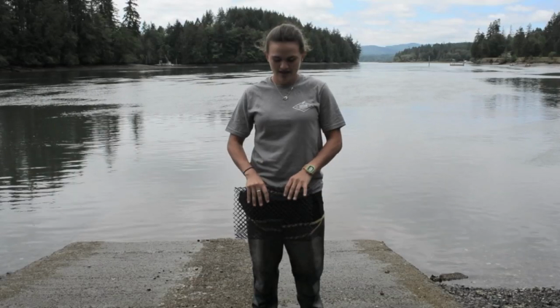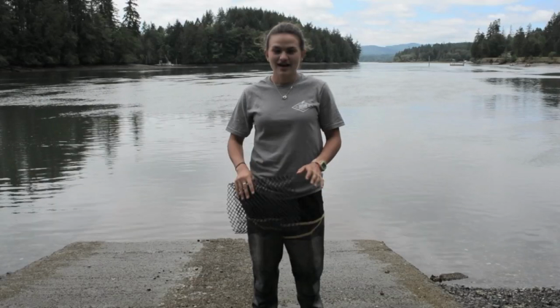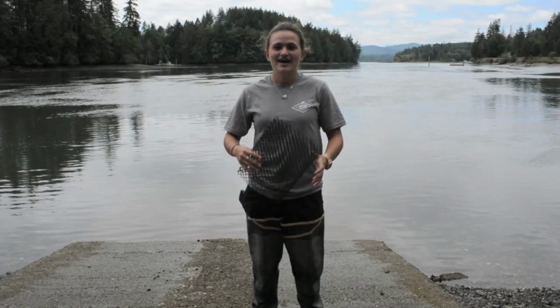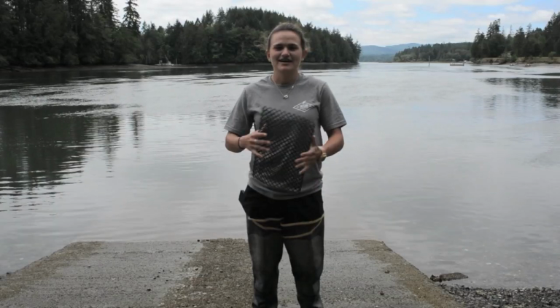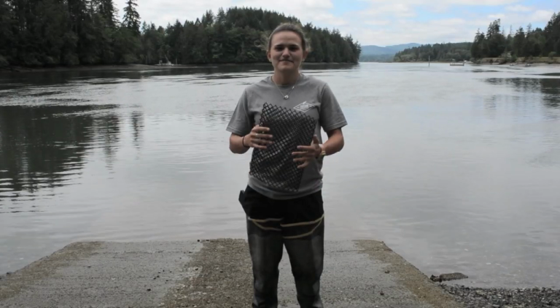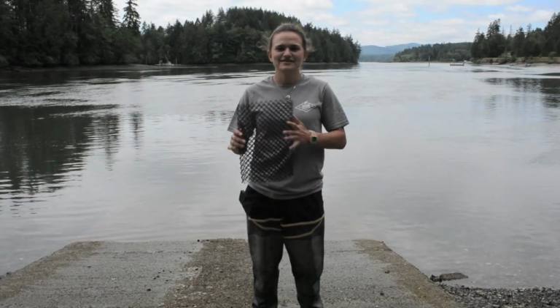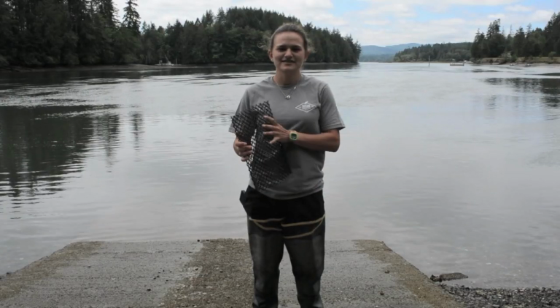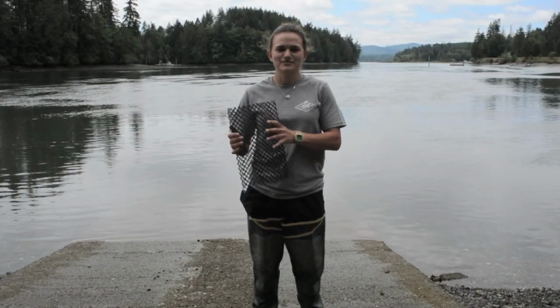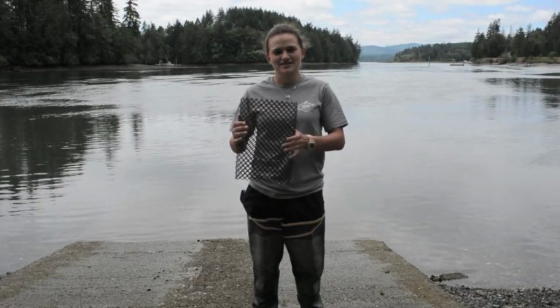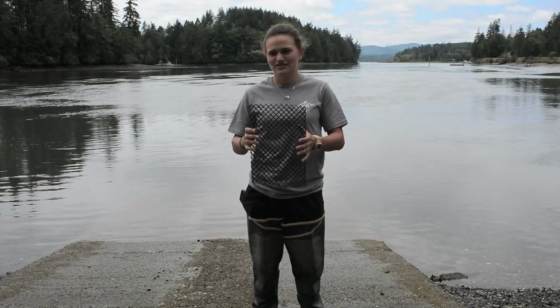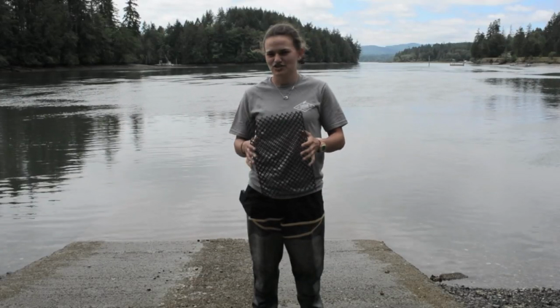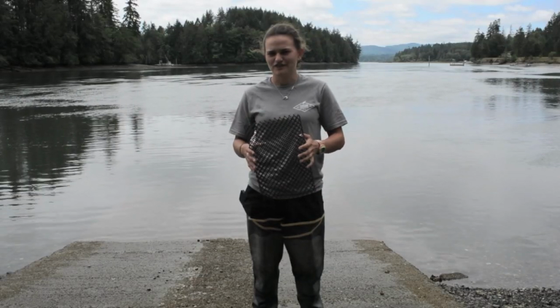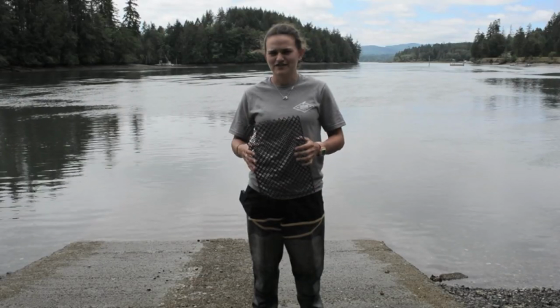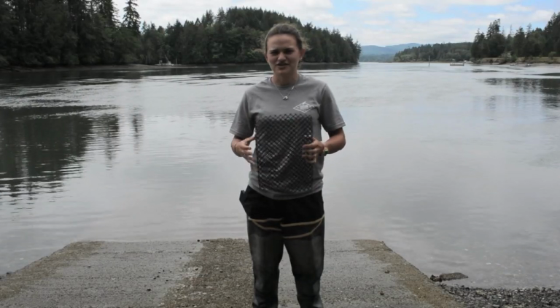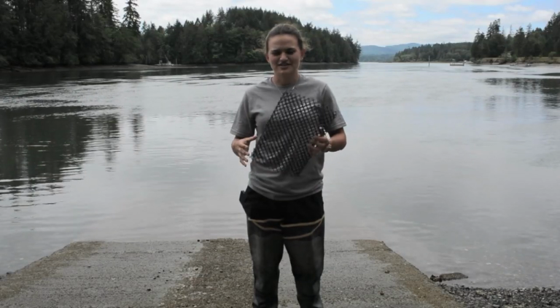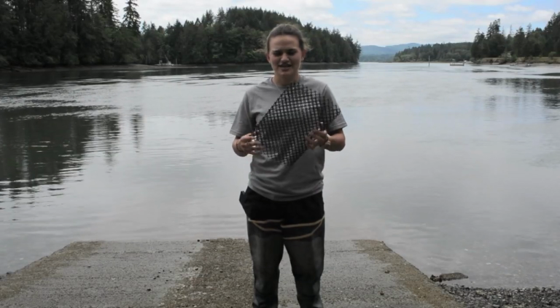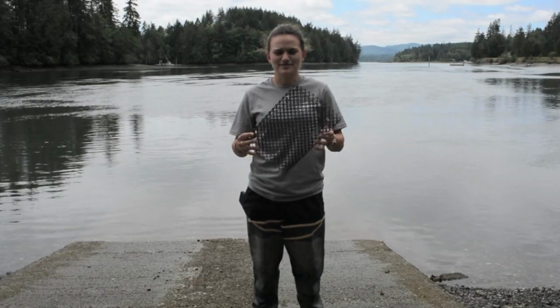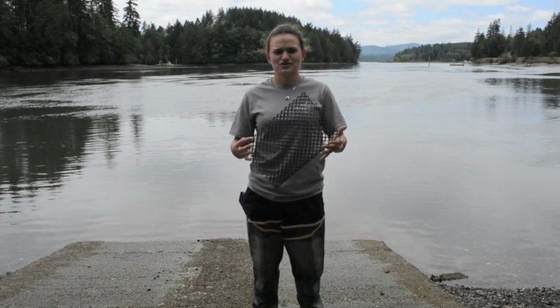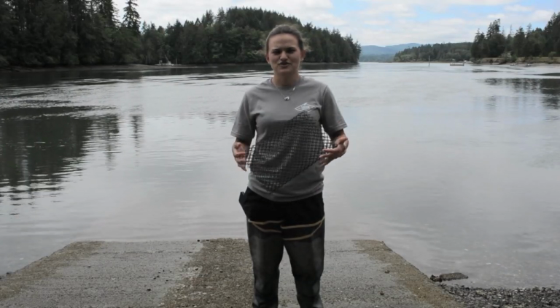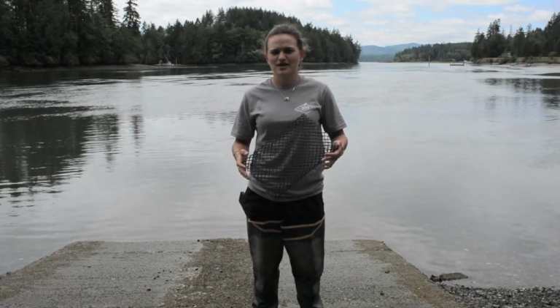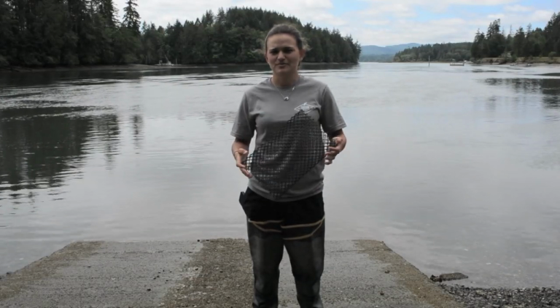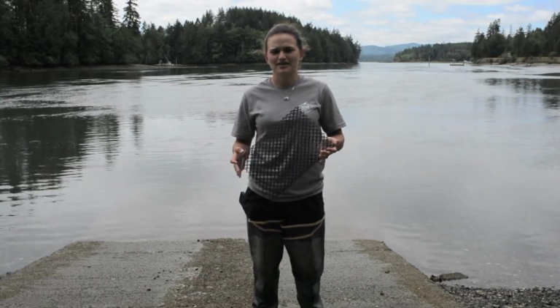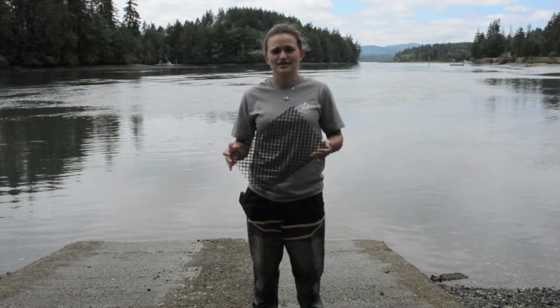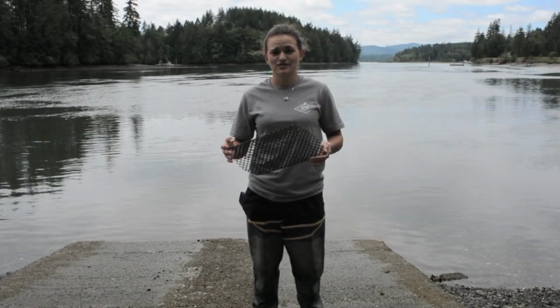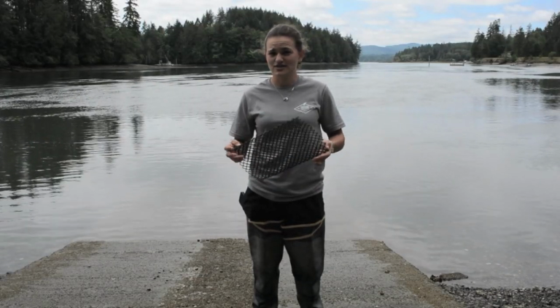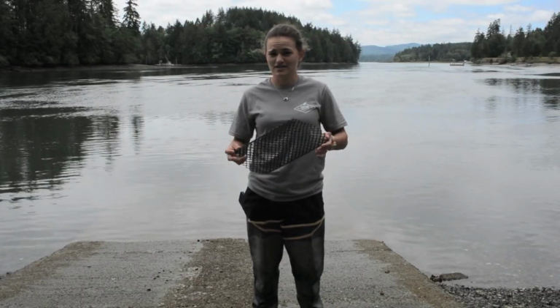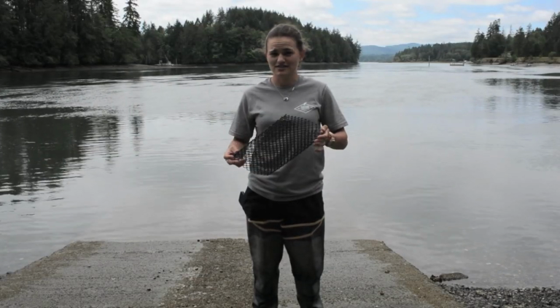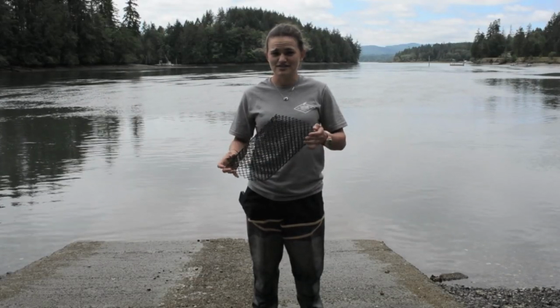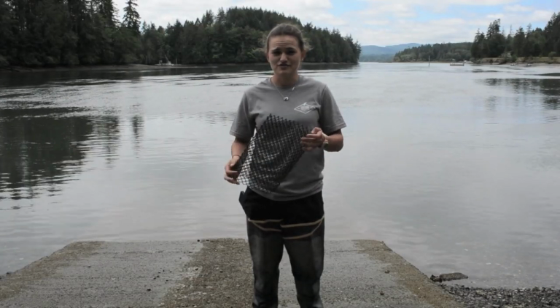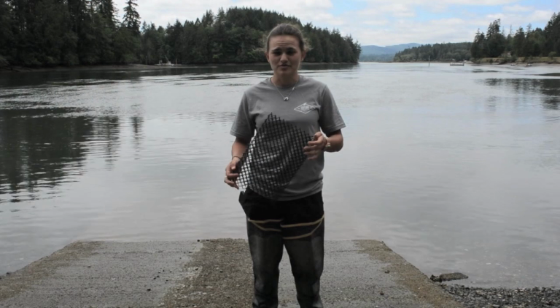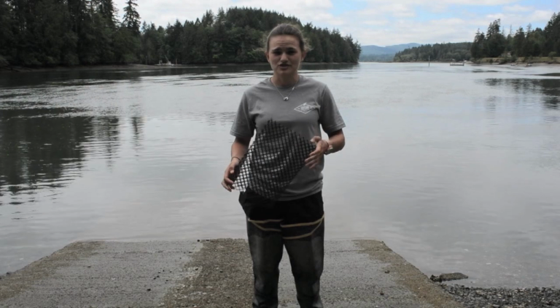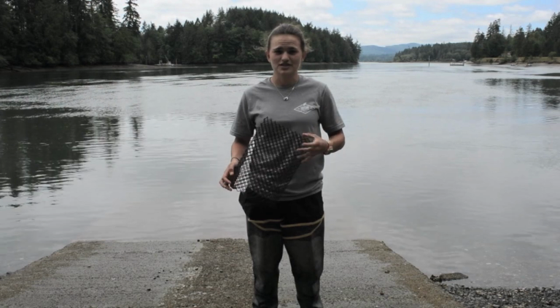Hi, I'm Eileen with Taylor Shellfish, and today I'm going to show you how to plant the geoduck seed you've purchased.